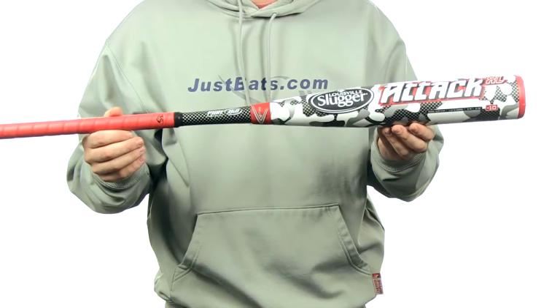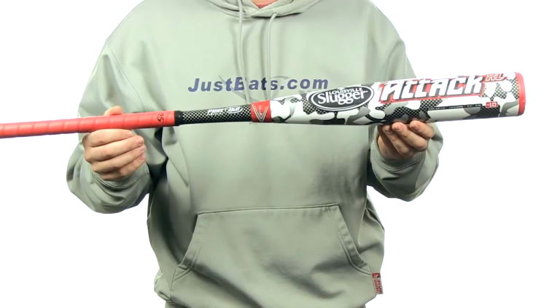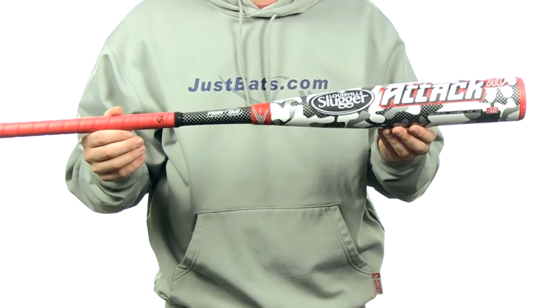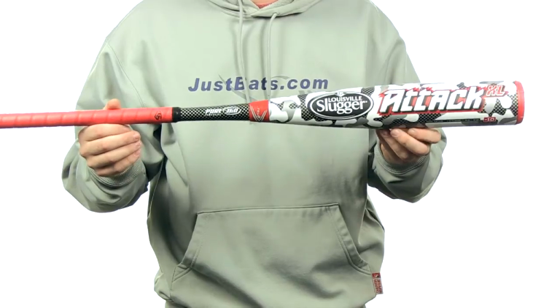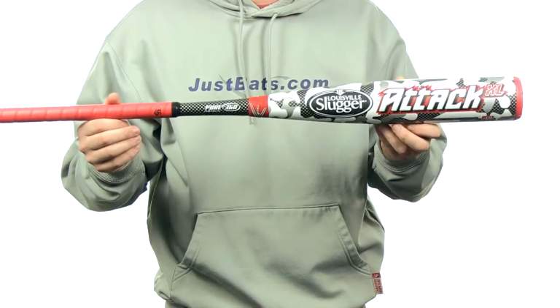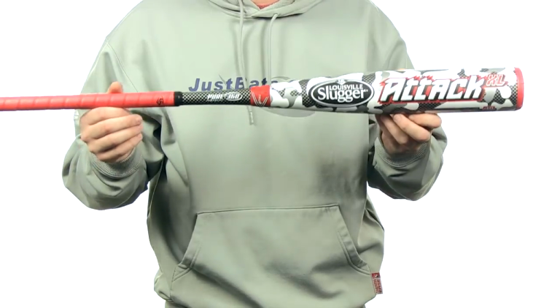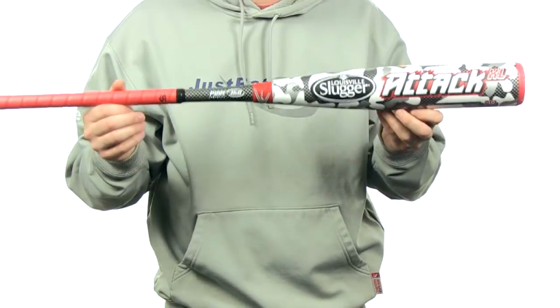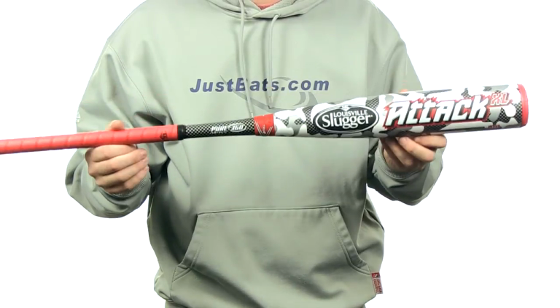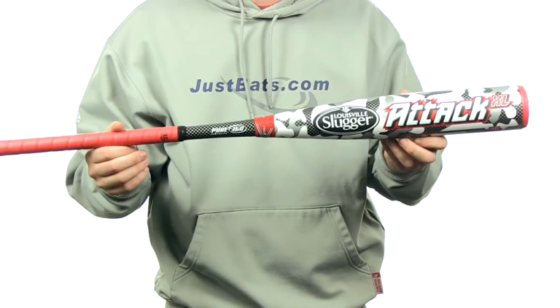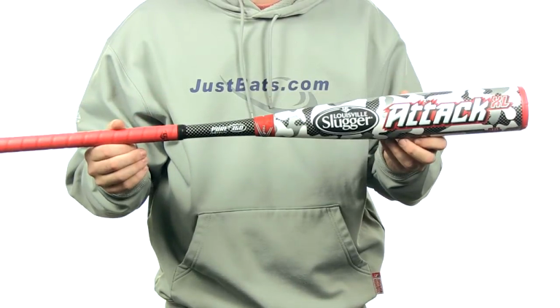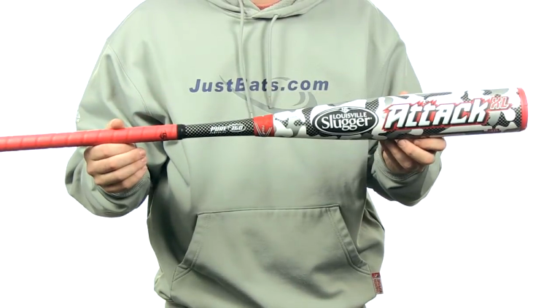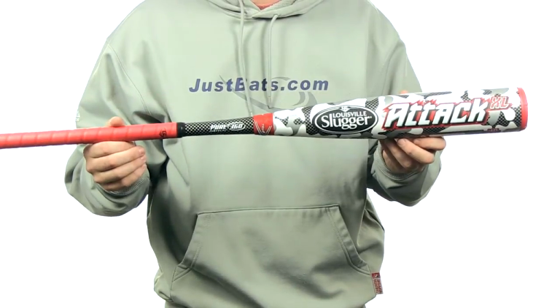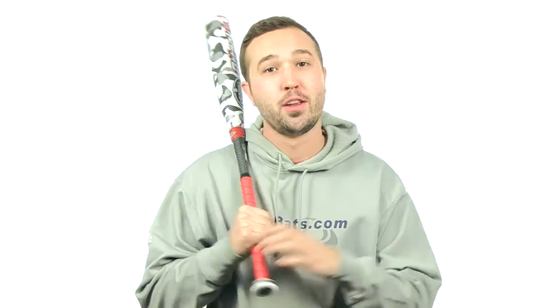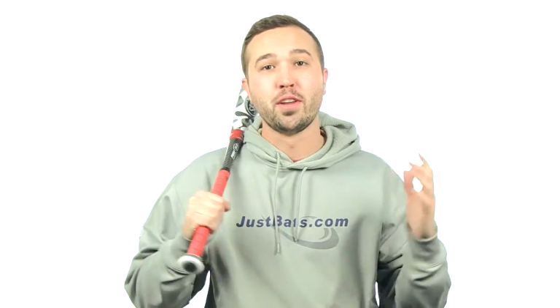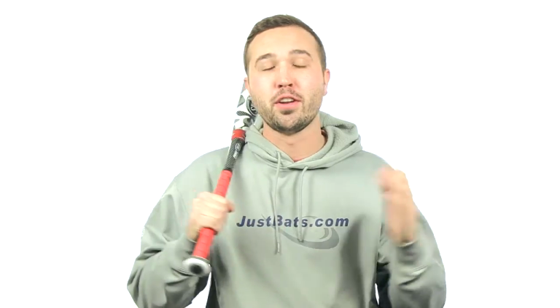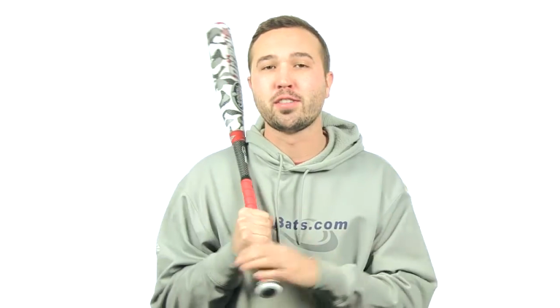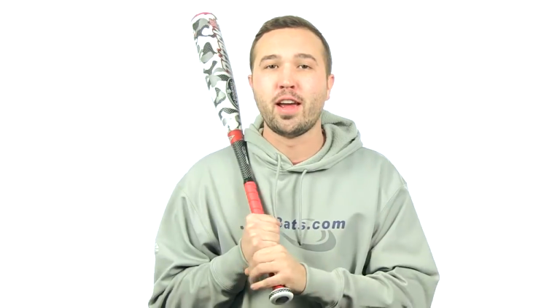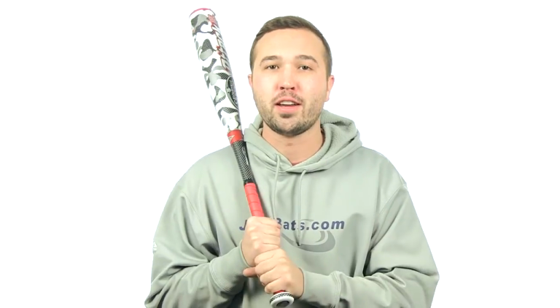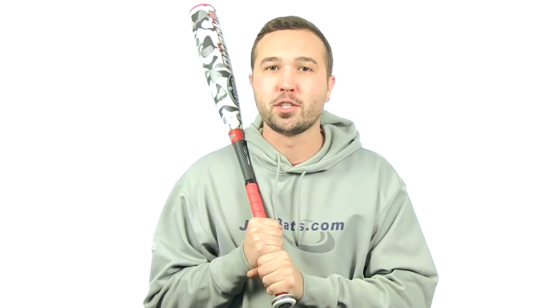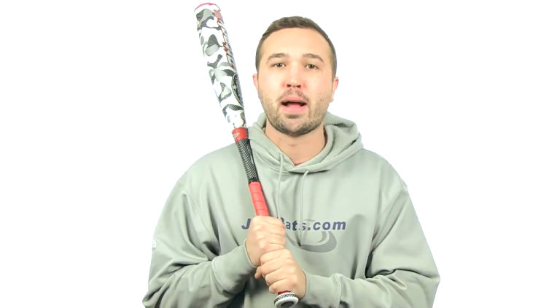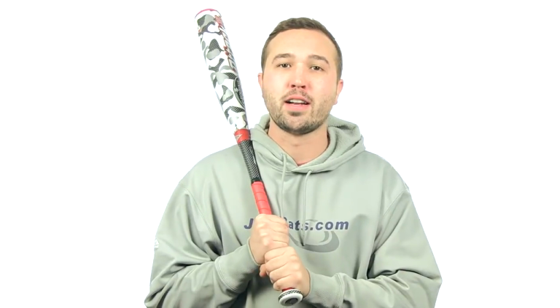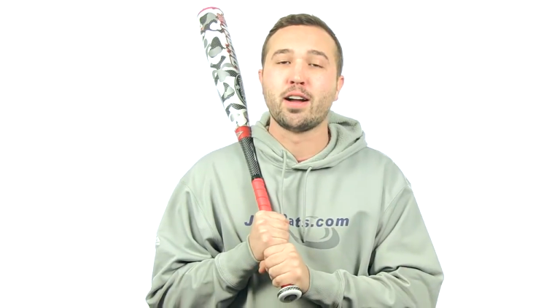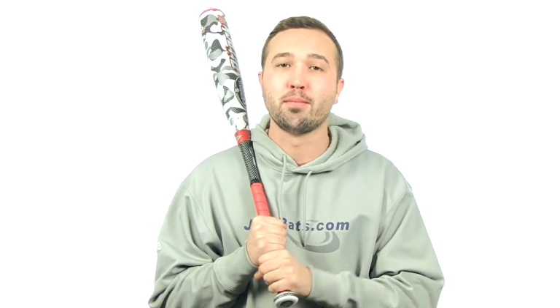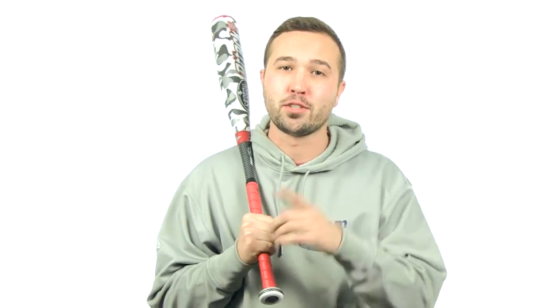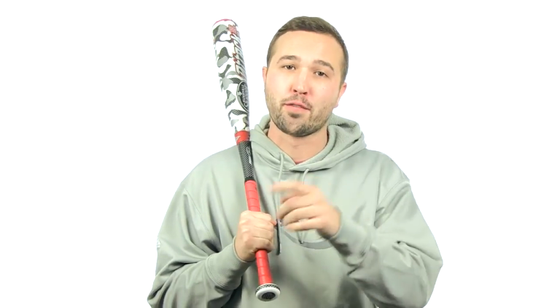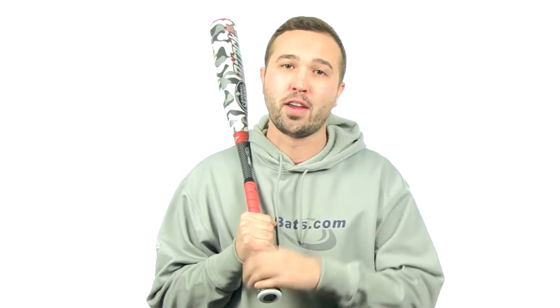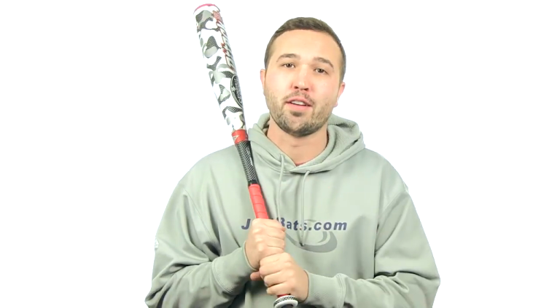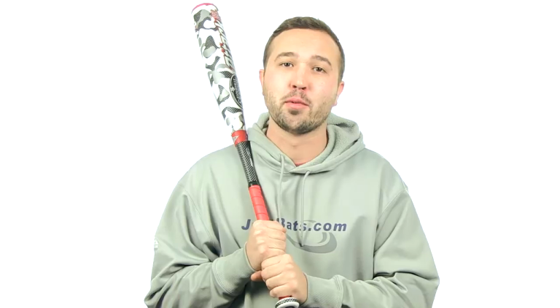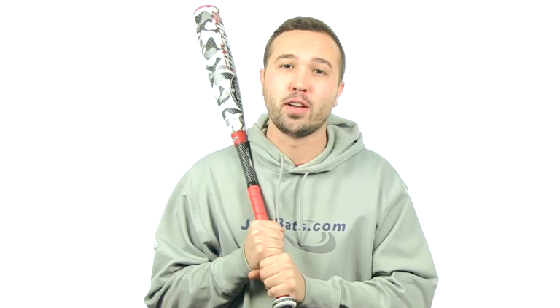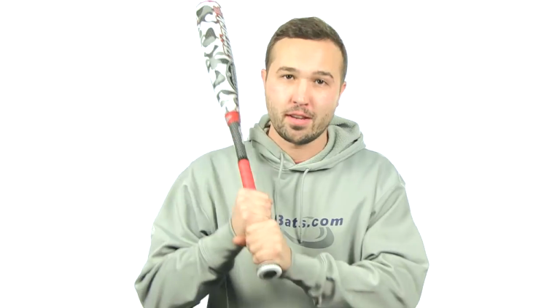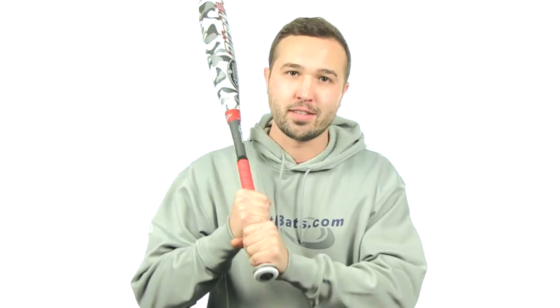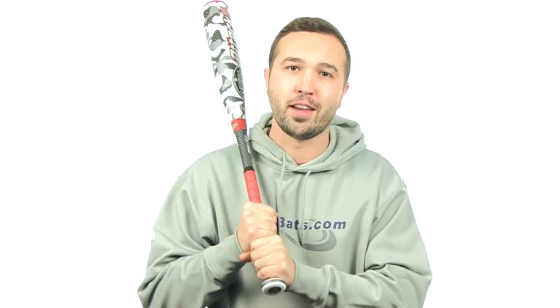Plus, this bat comes with free shipping. You can get yours today at JustBats.com. Just don't forget, from click to hit.